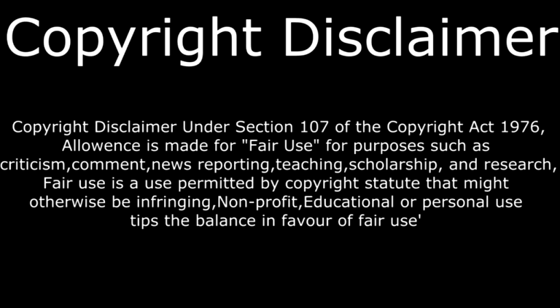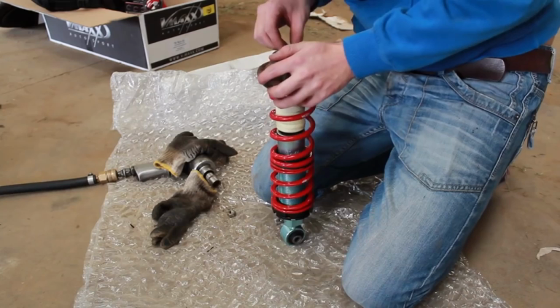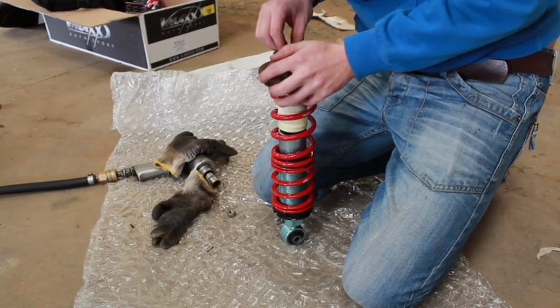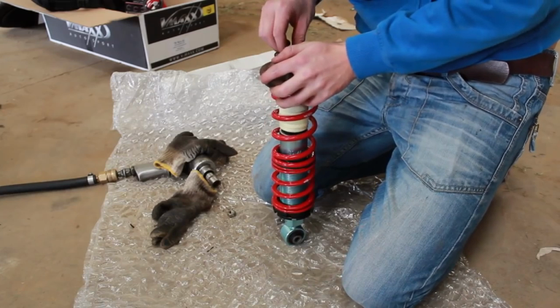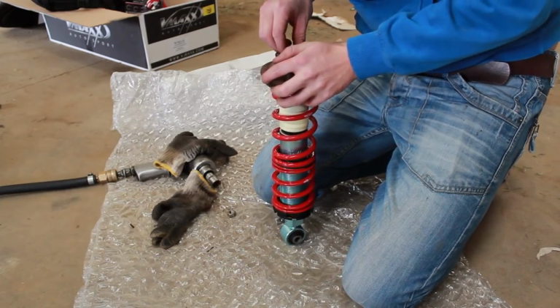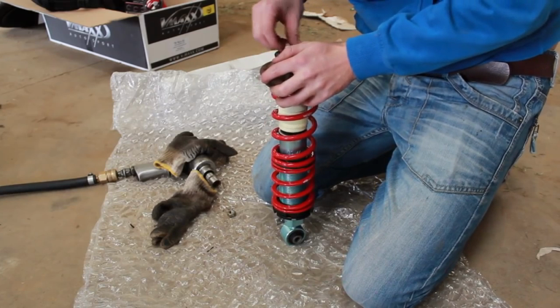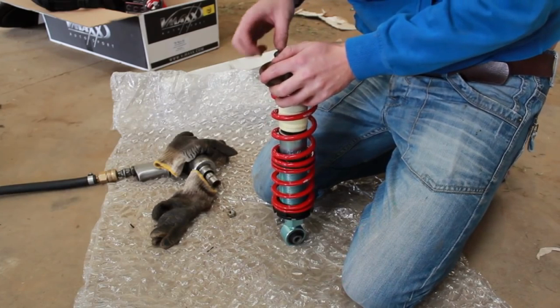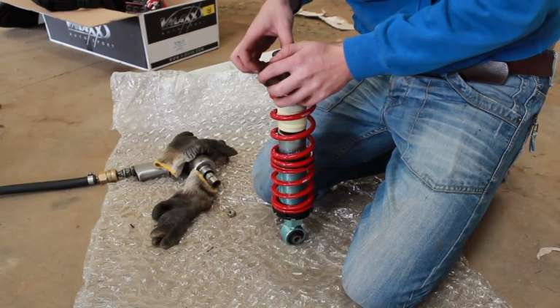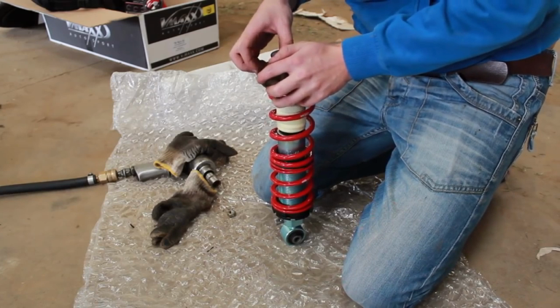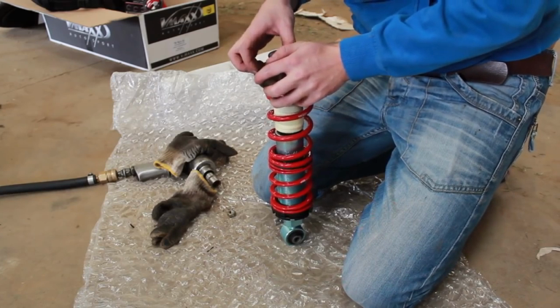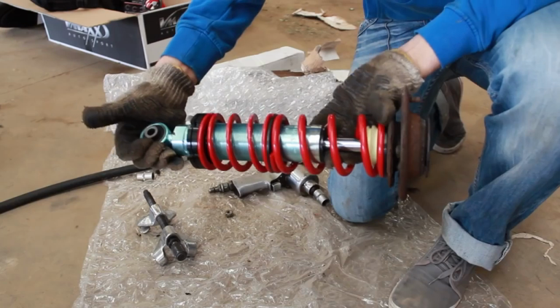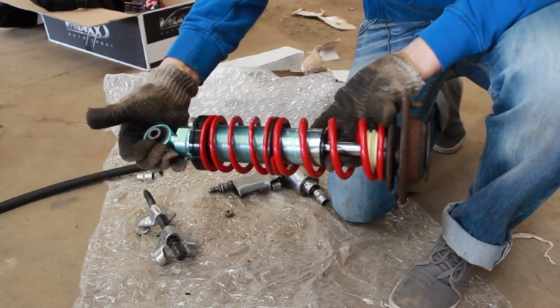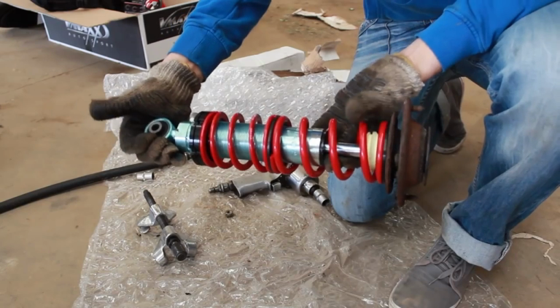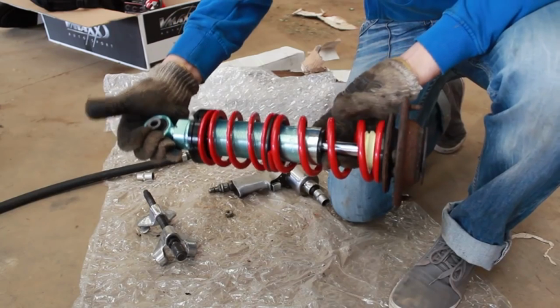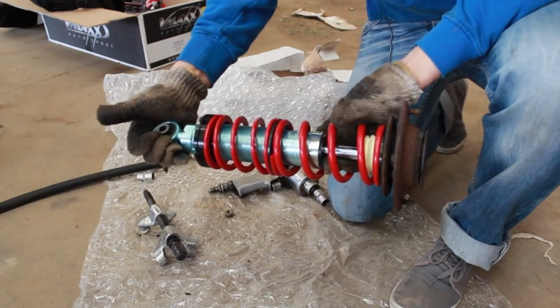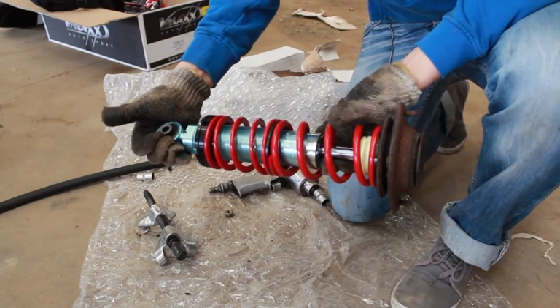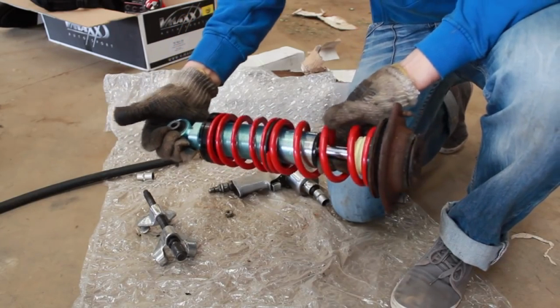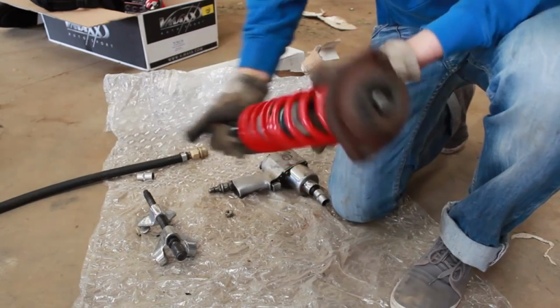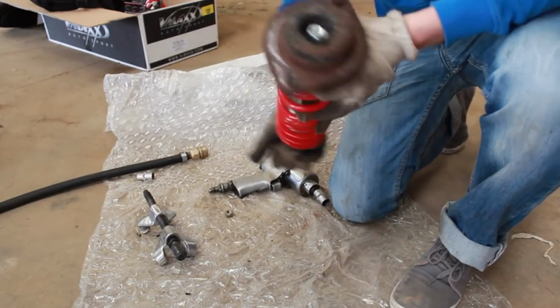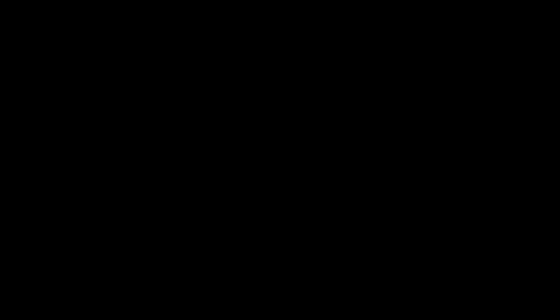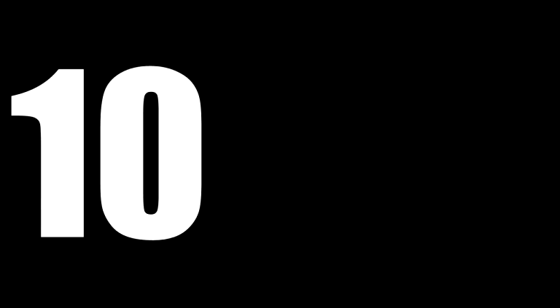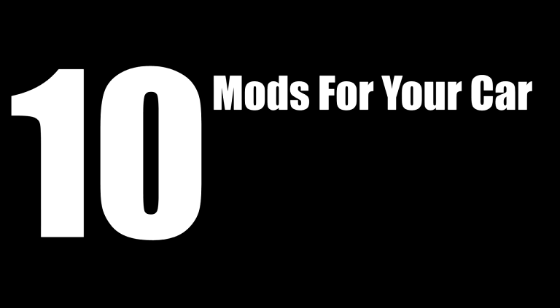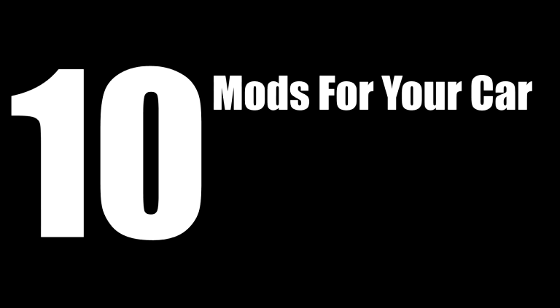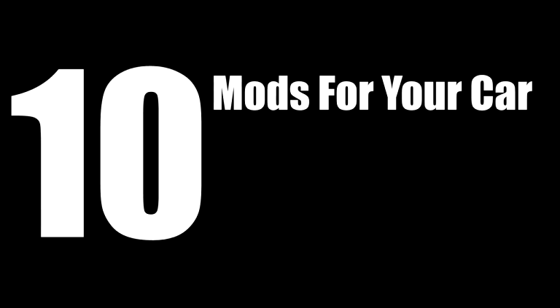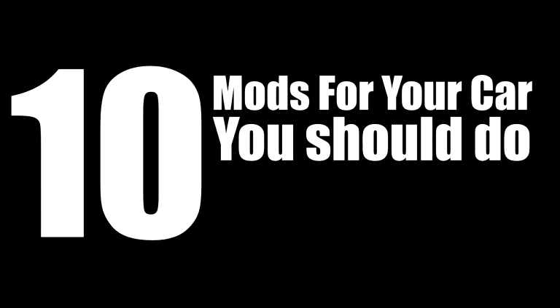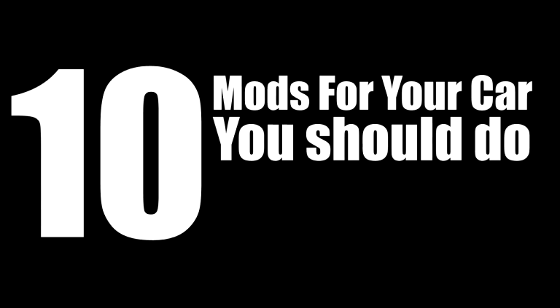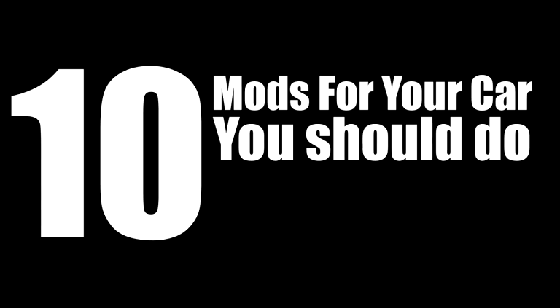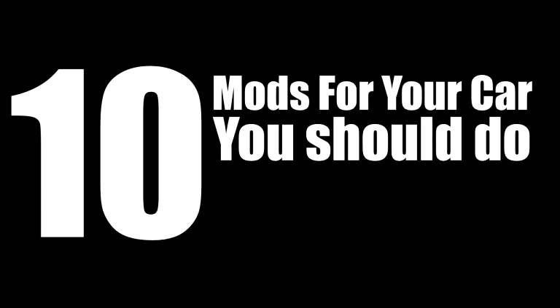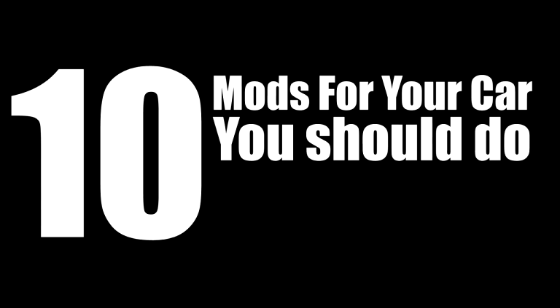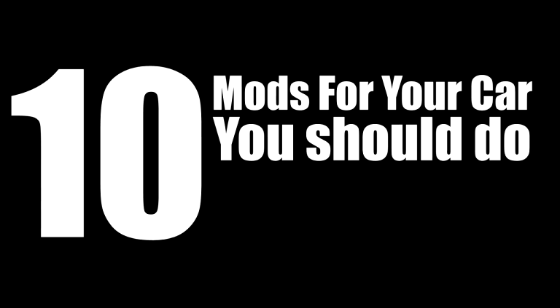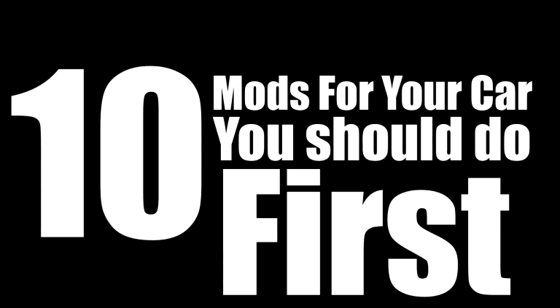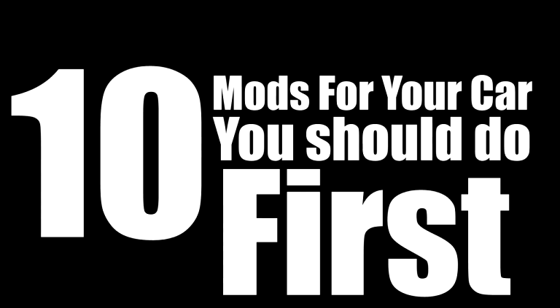You want to start tuning your car? Then here are 10 mods for your car you should do first.